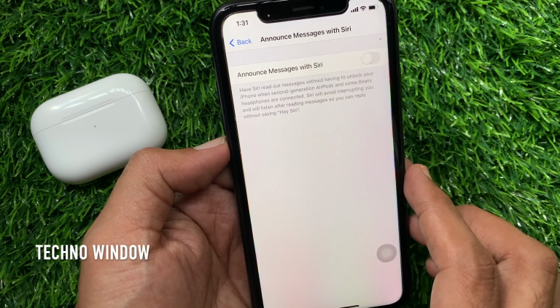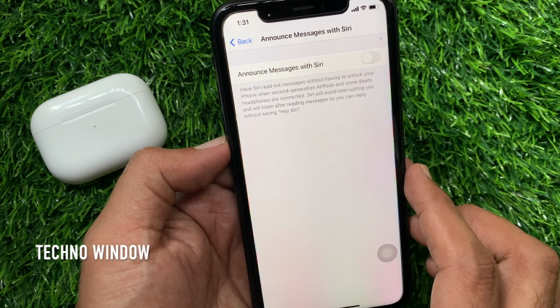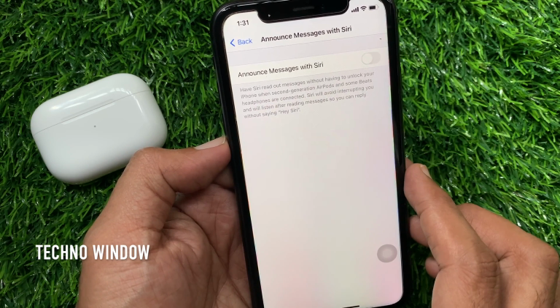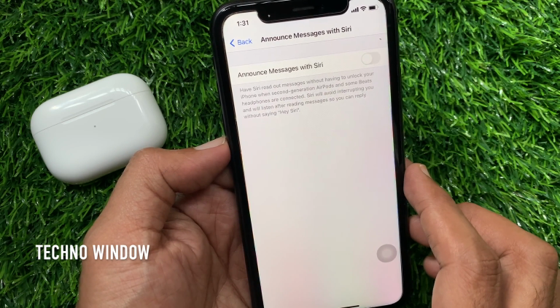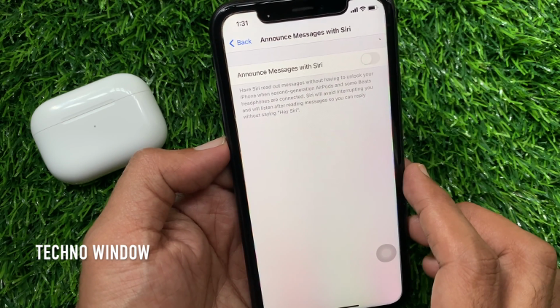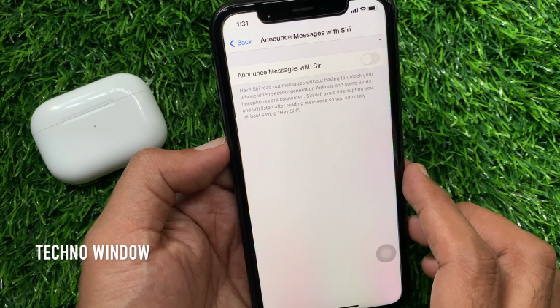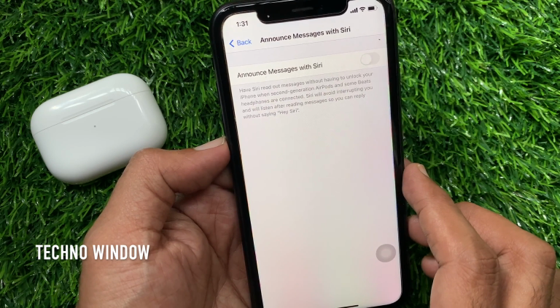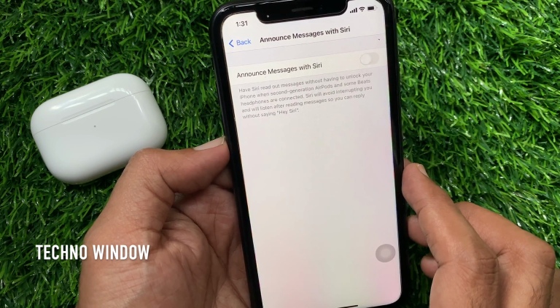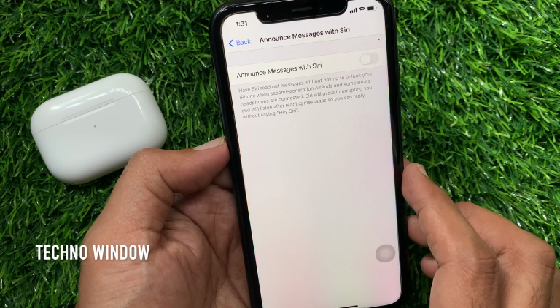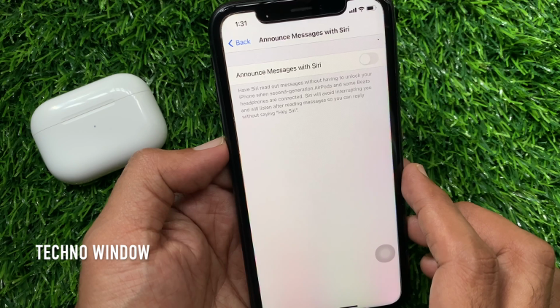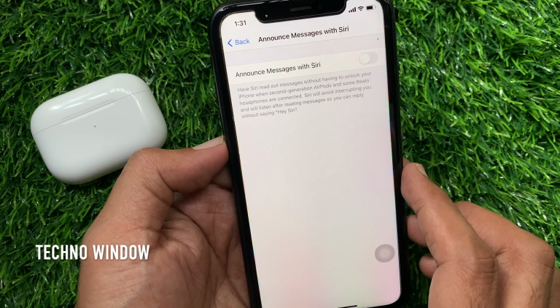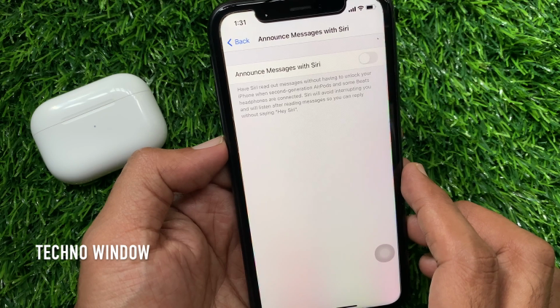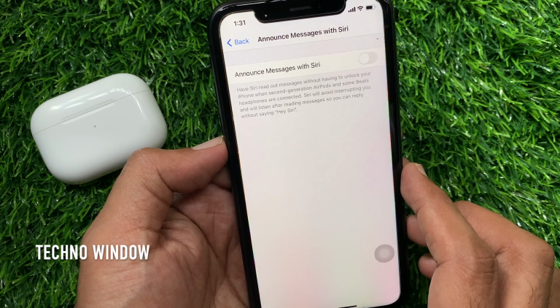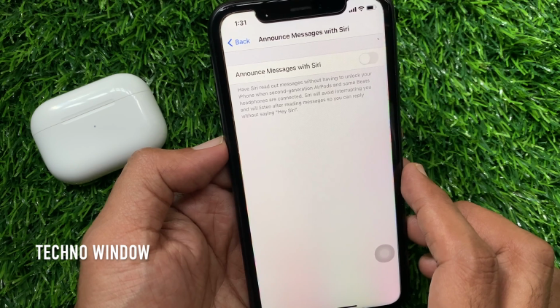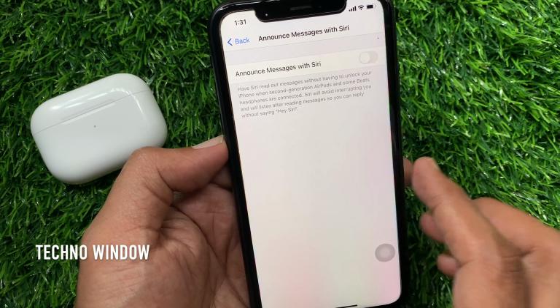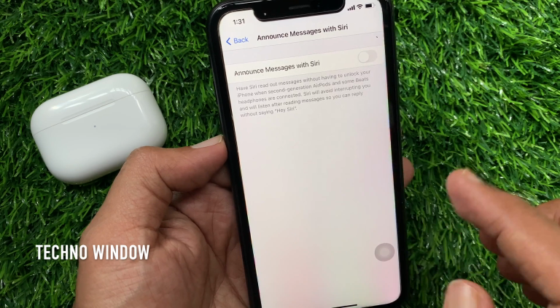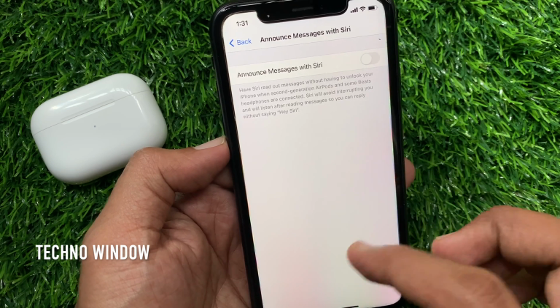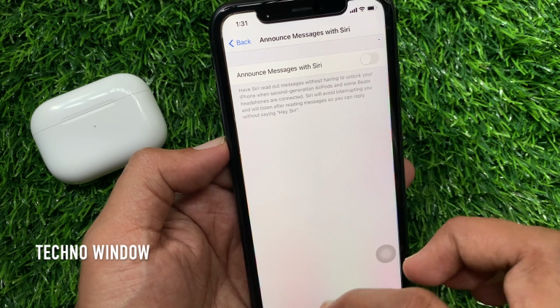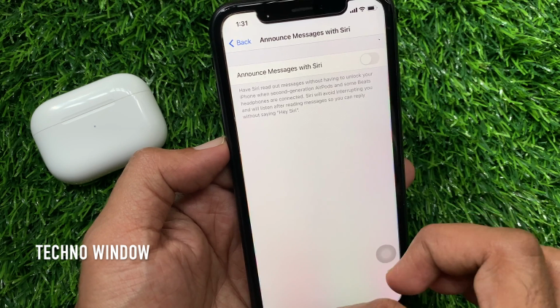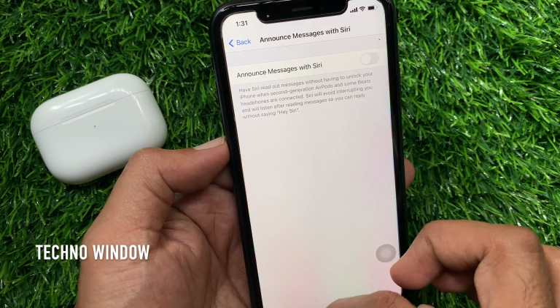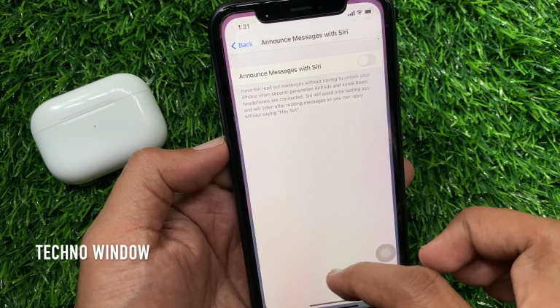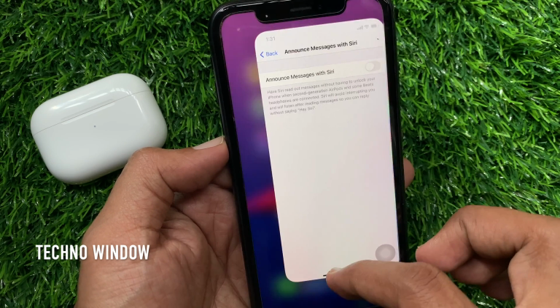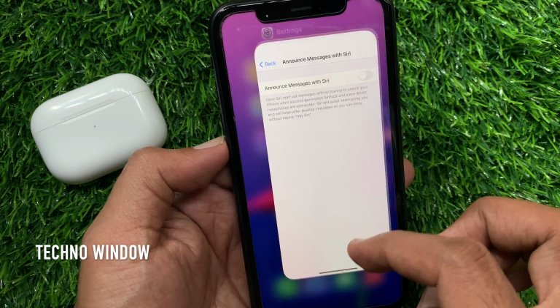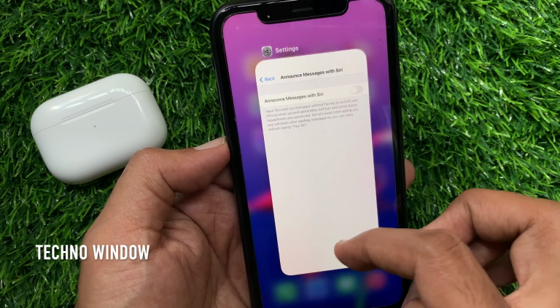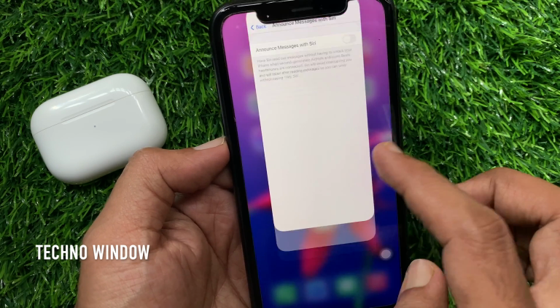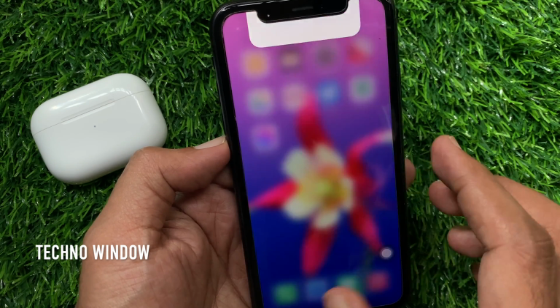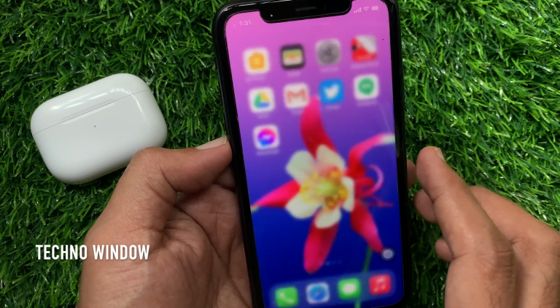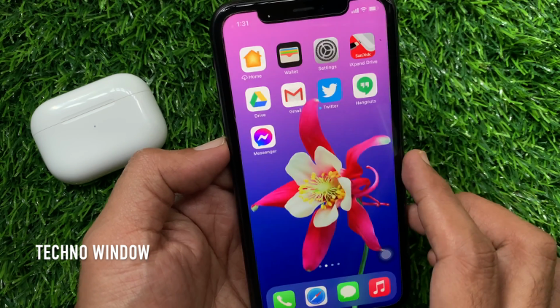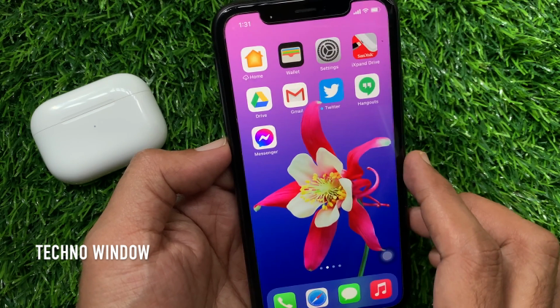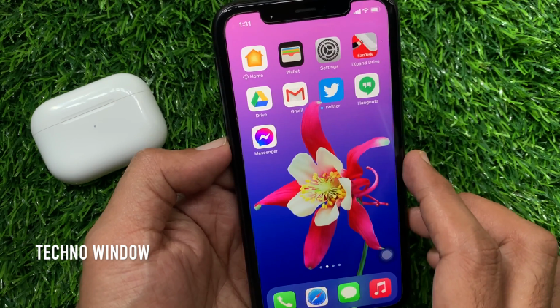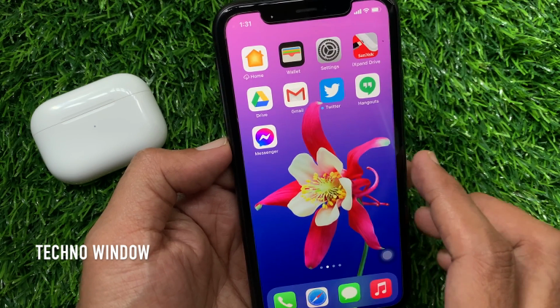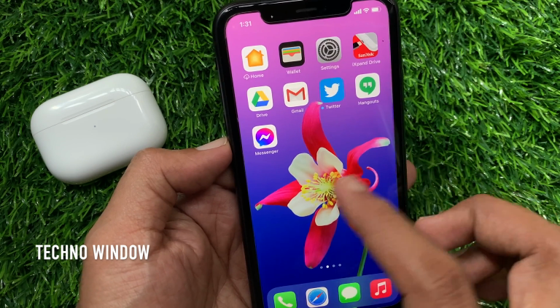That's it. These are the steps to turn off AirPods Pro from announcing incoming messages.